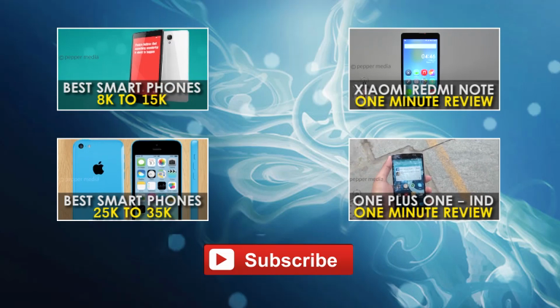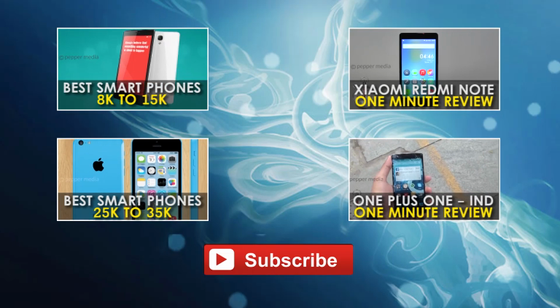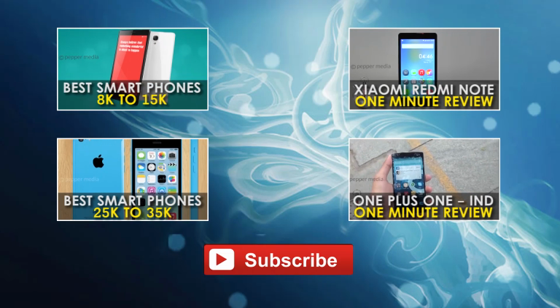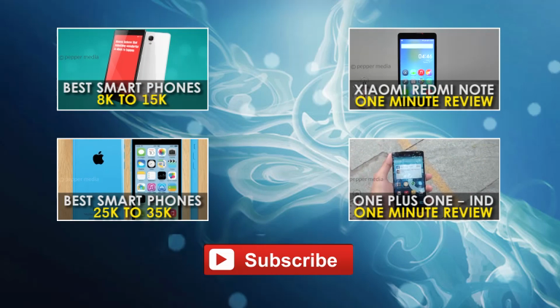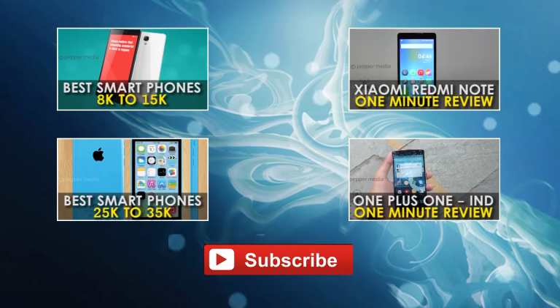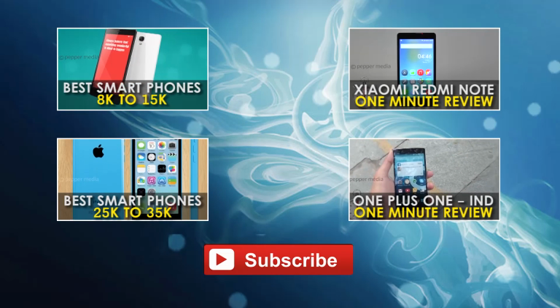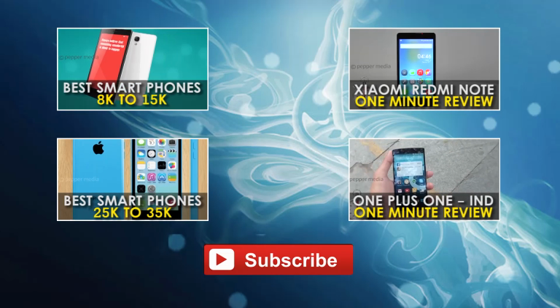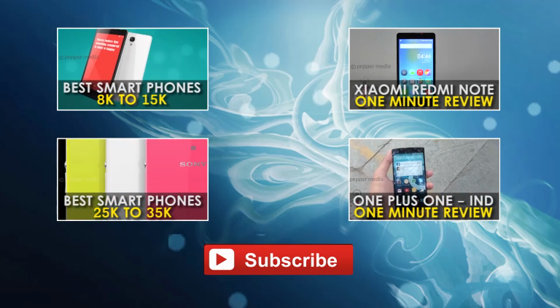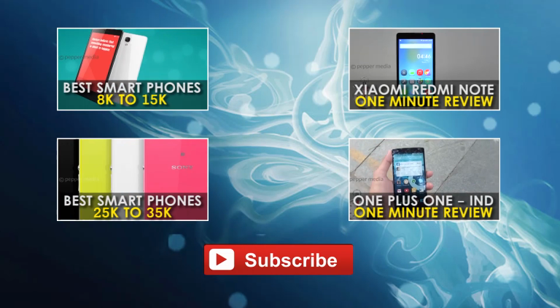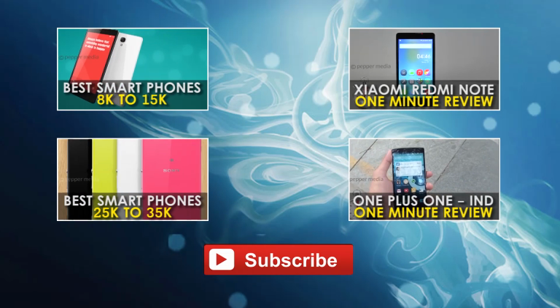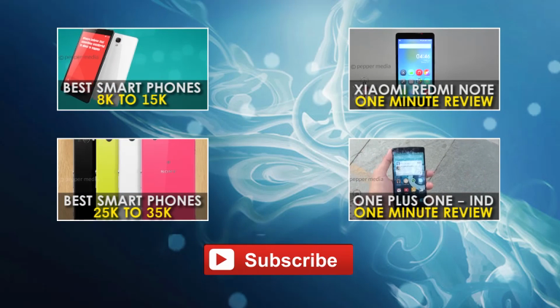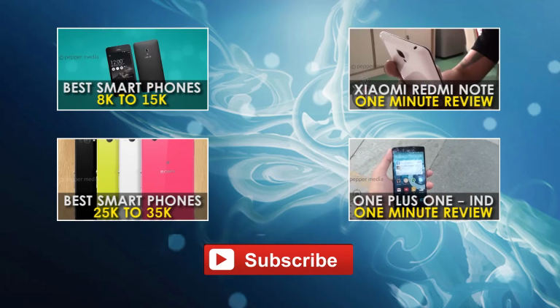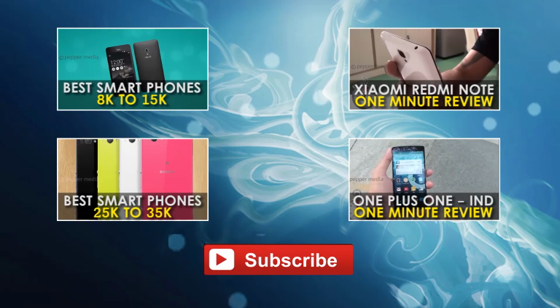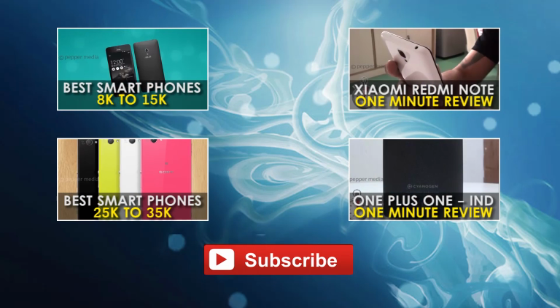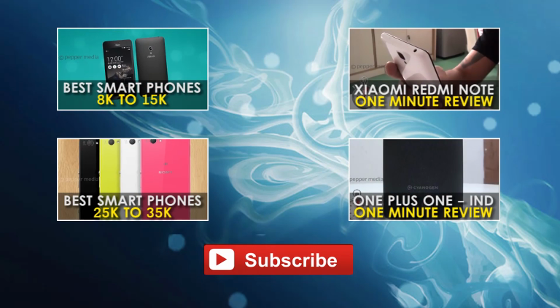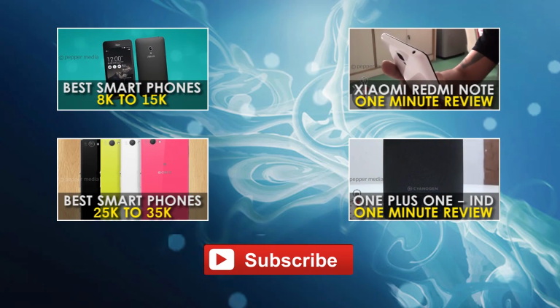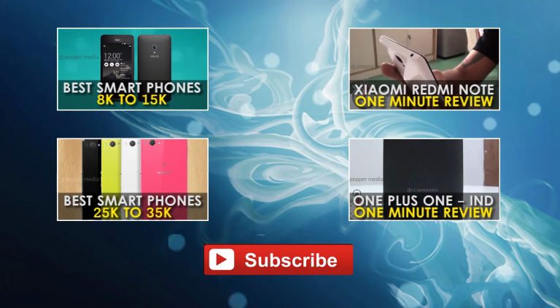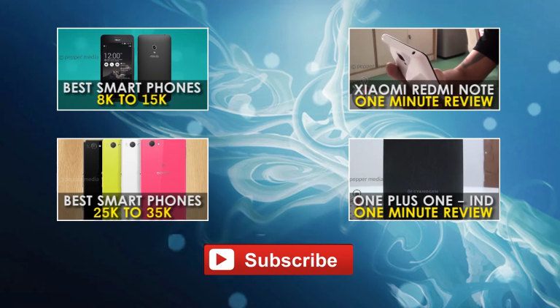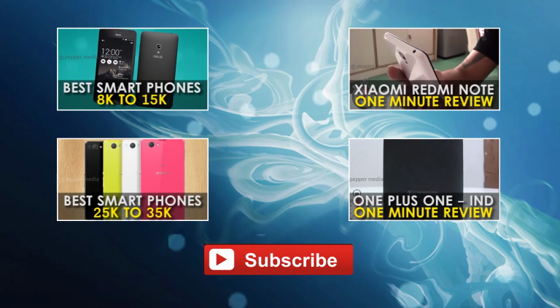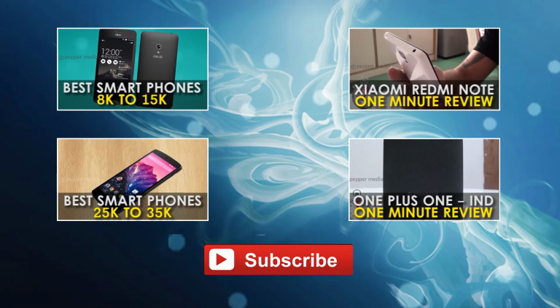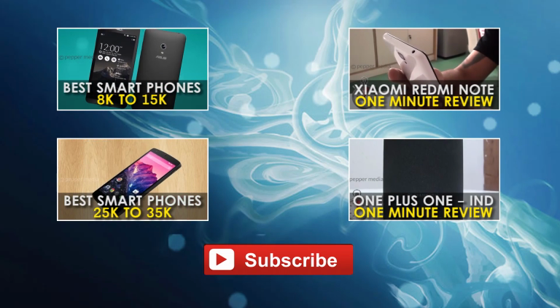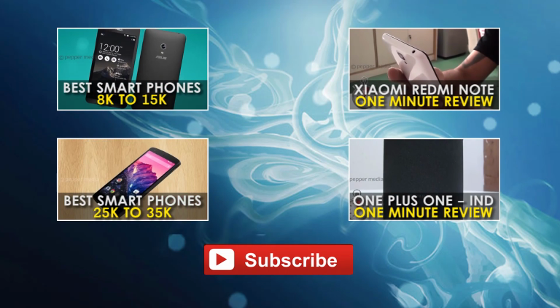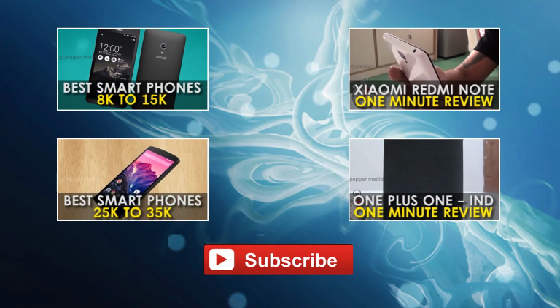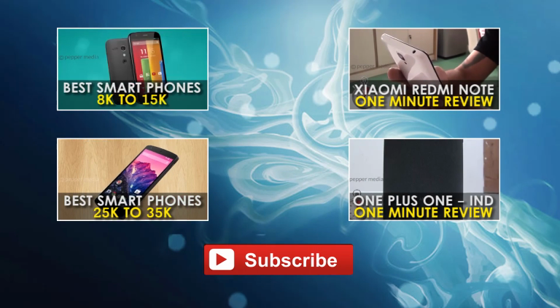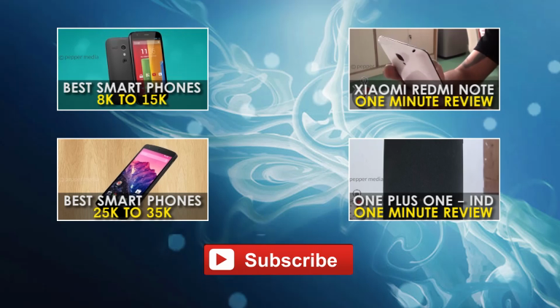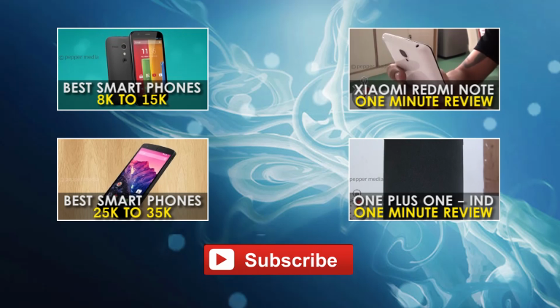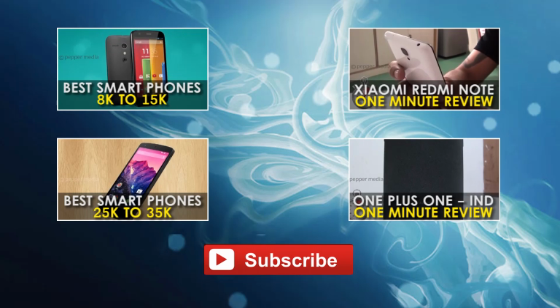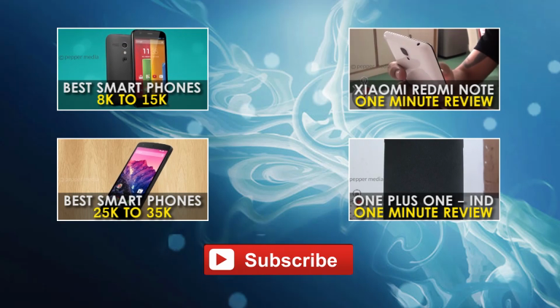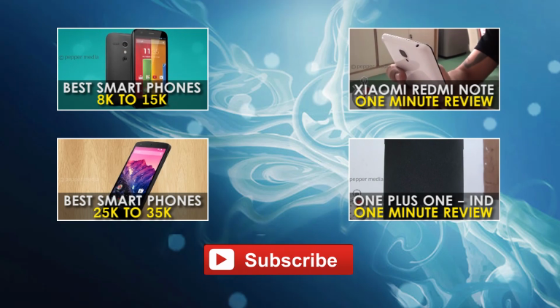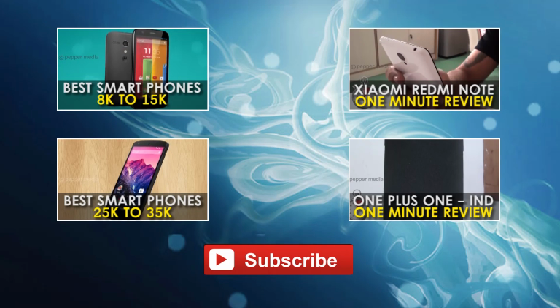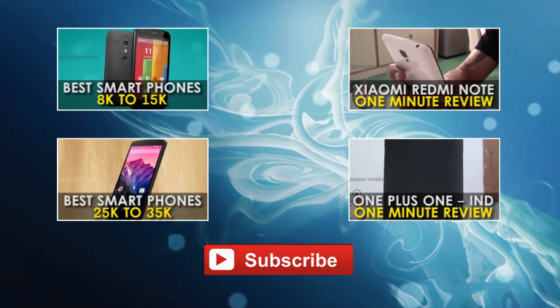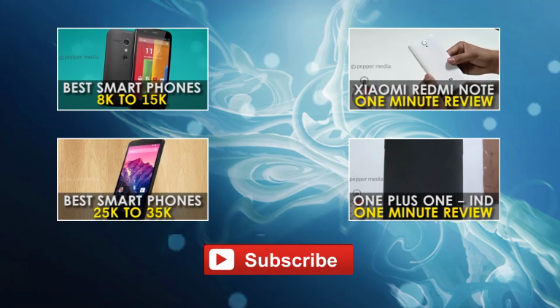We recommend apps on a daily basis. For more such recommendations, hit the subscribe button below.